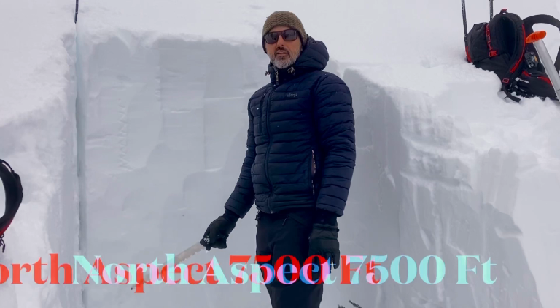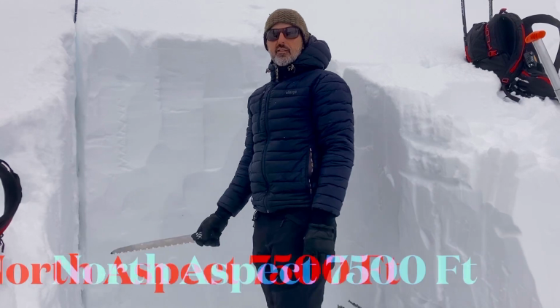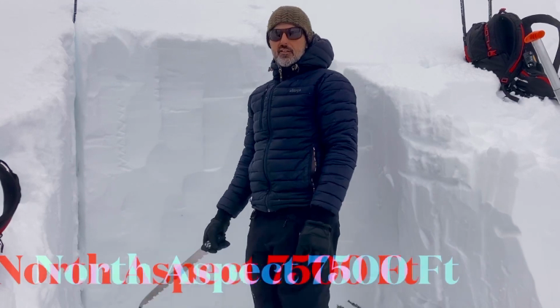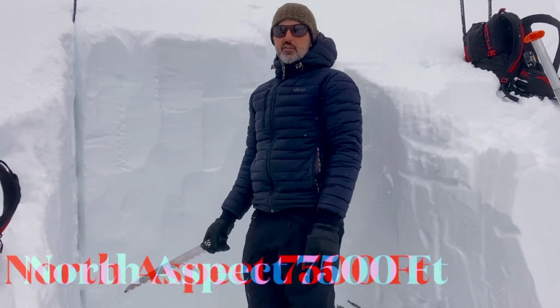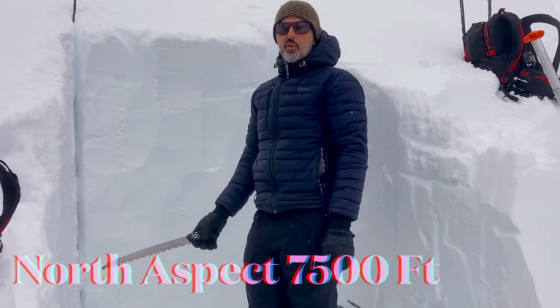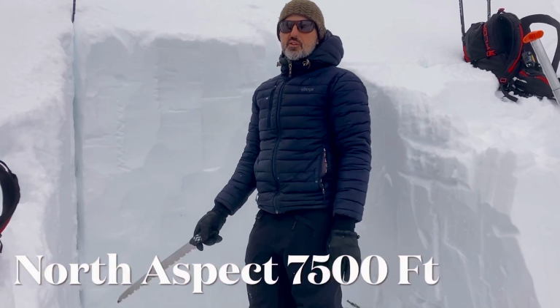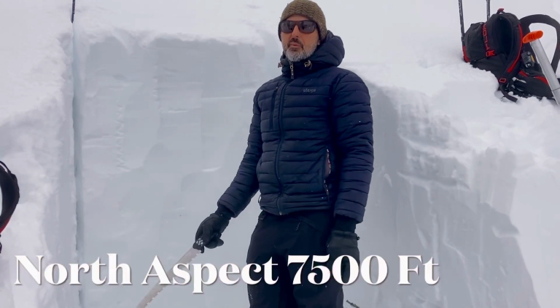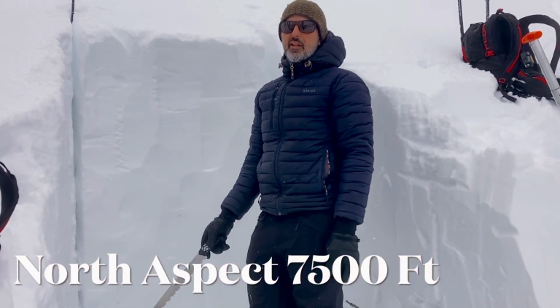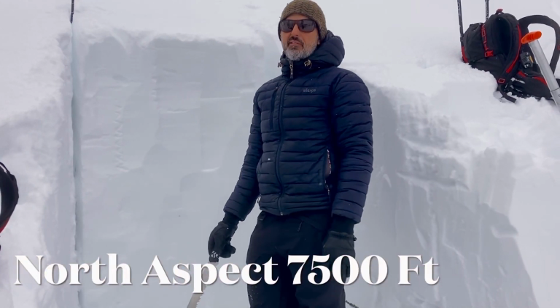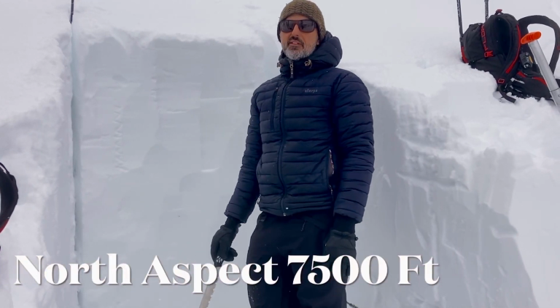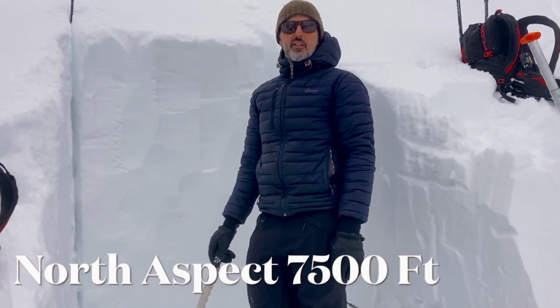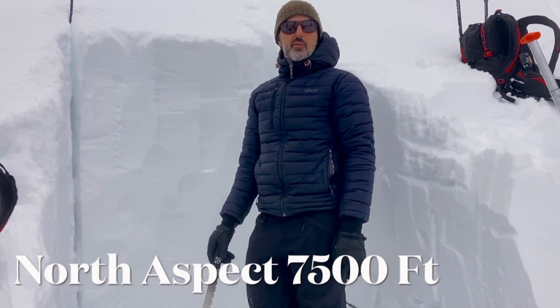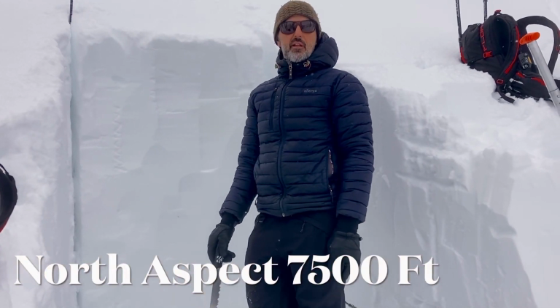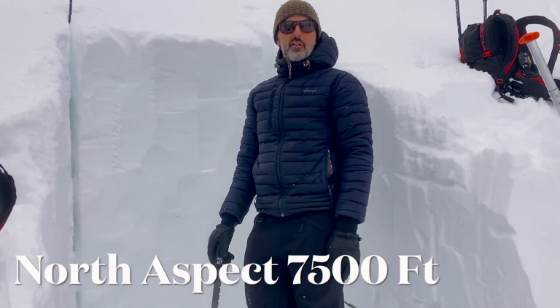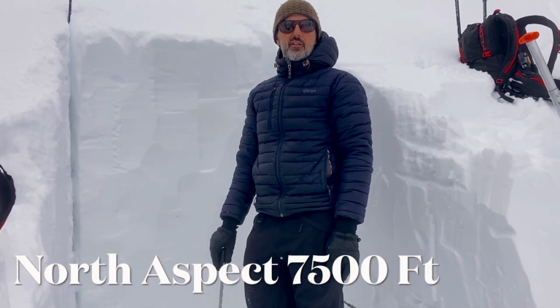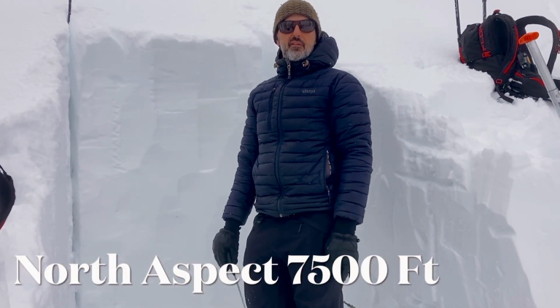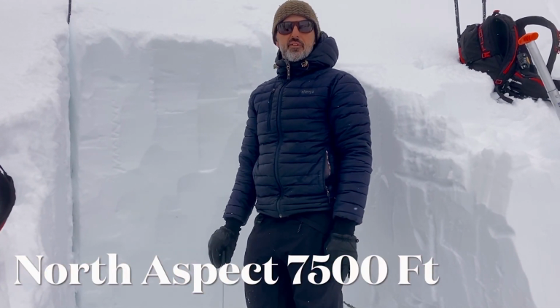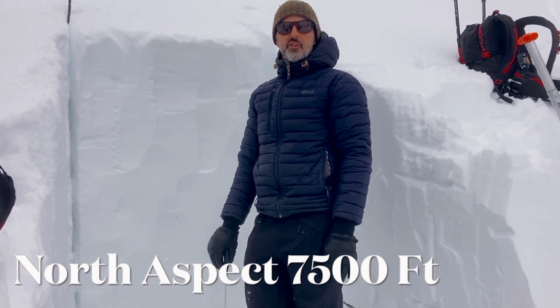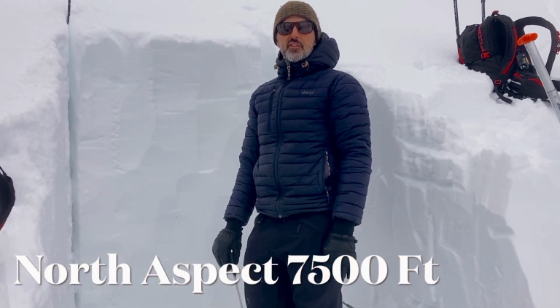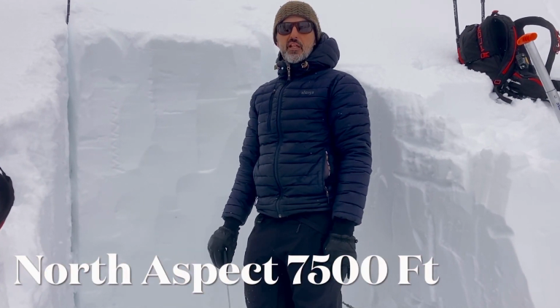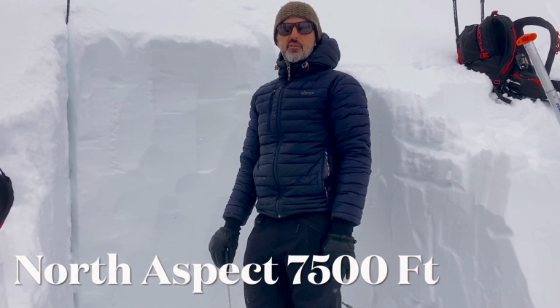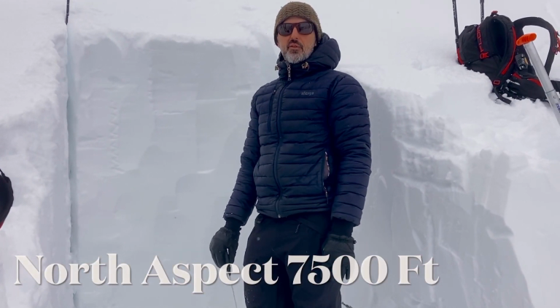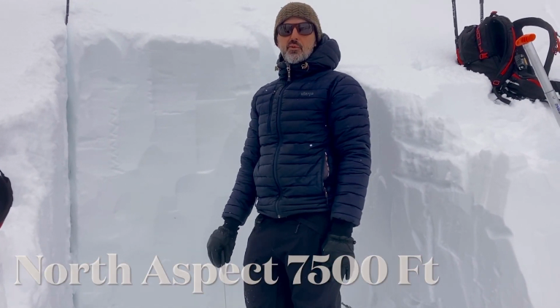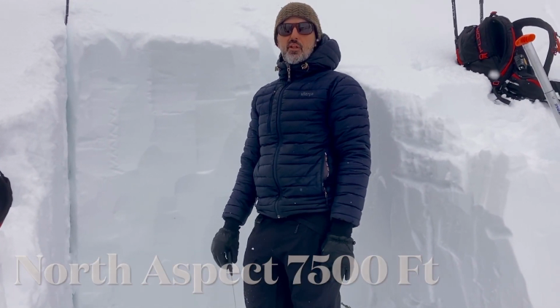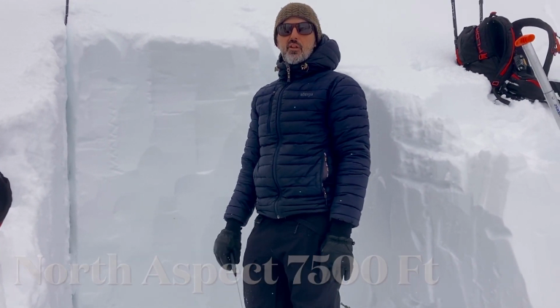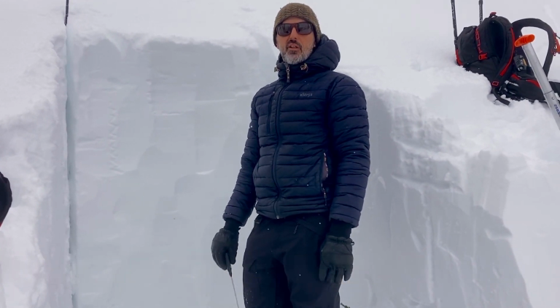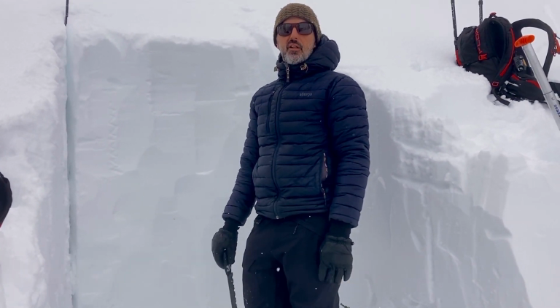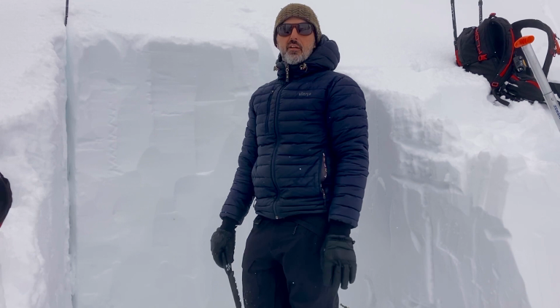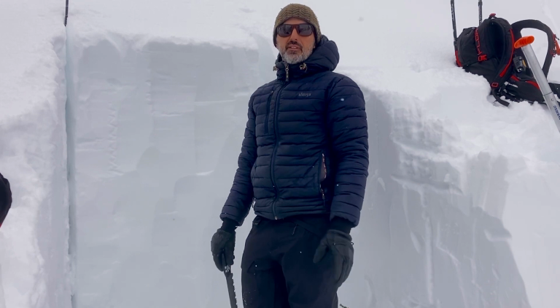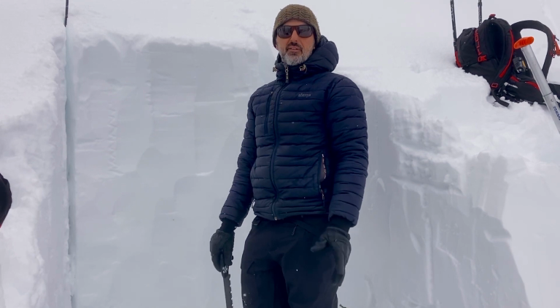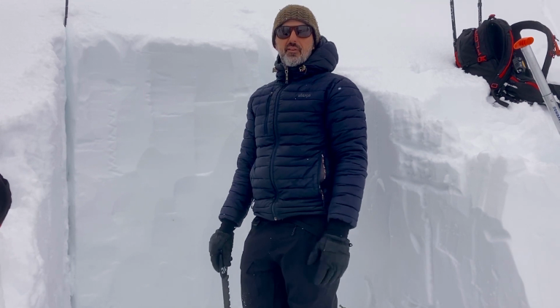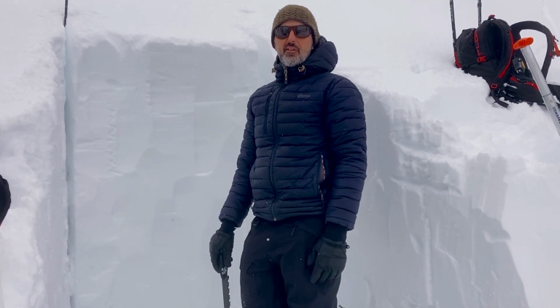This is George with the Payette Avalanche Center. We're out here at Fisher Creek Saddle, north of McCall, at about 7,500 feet.